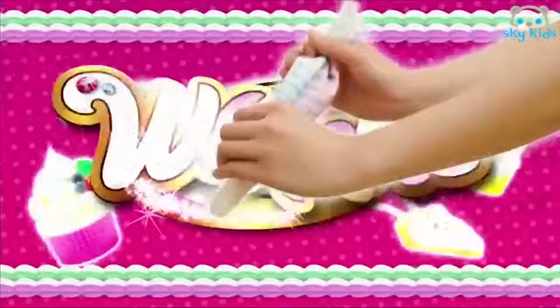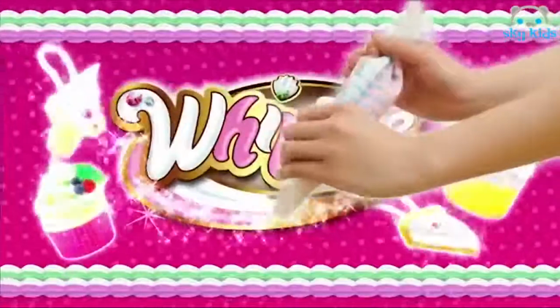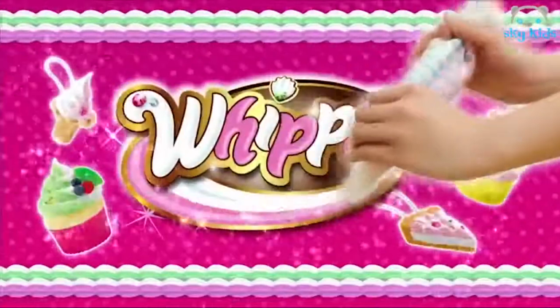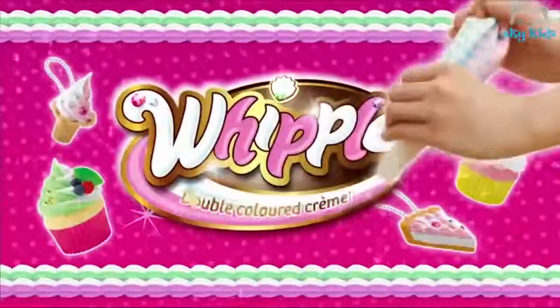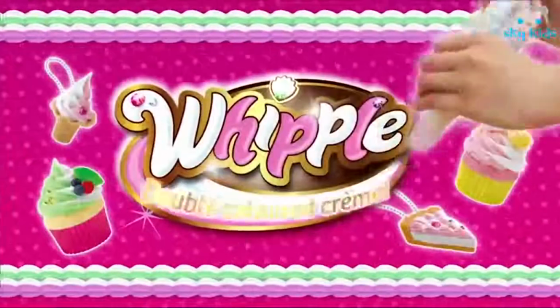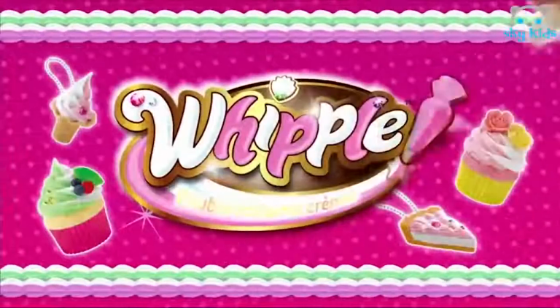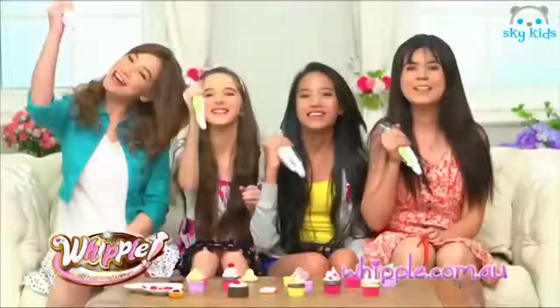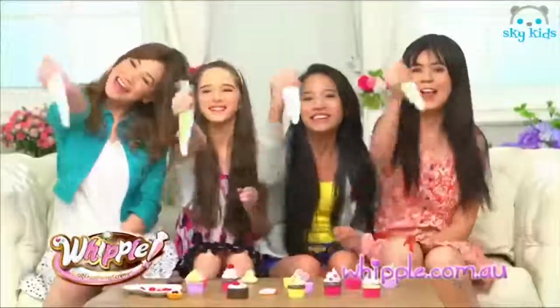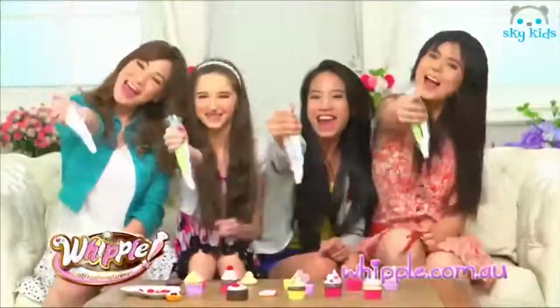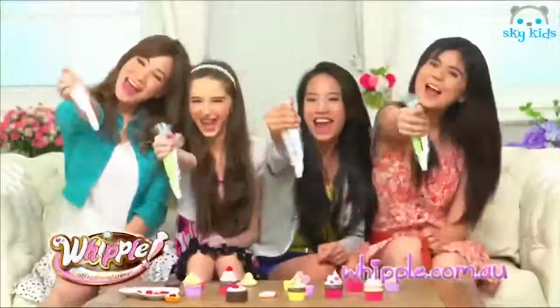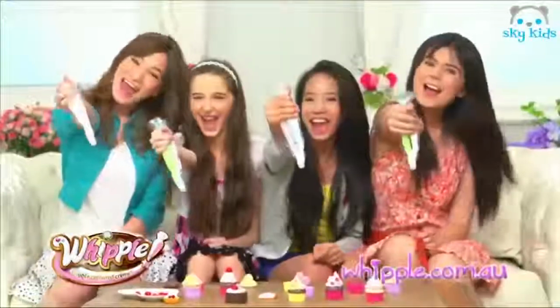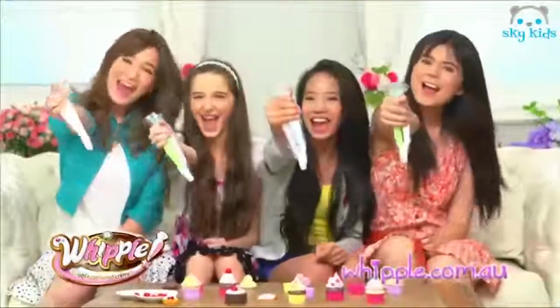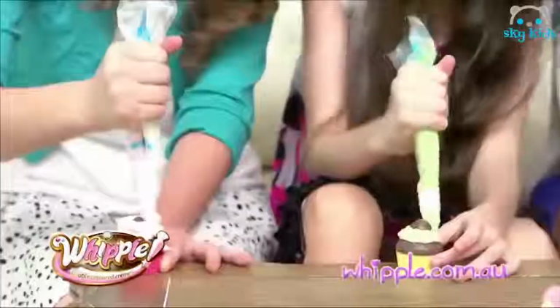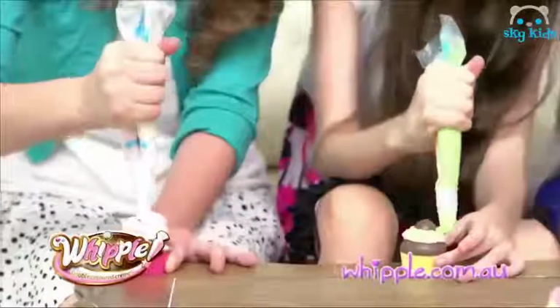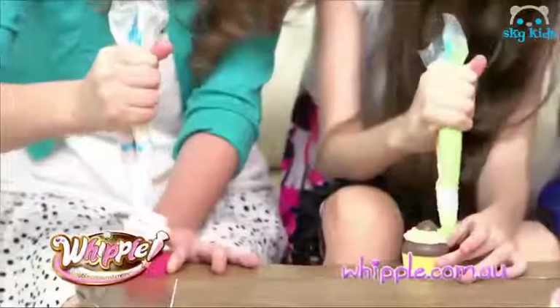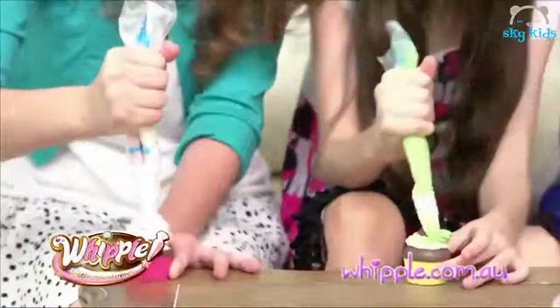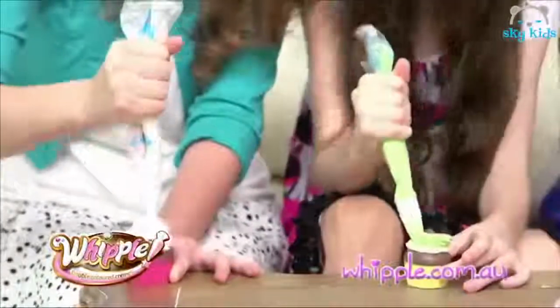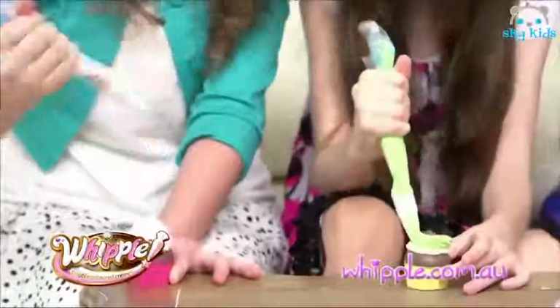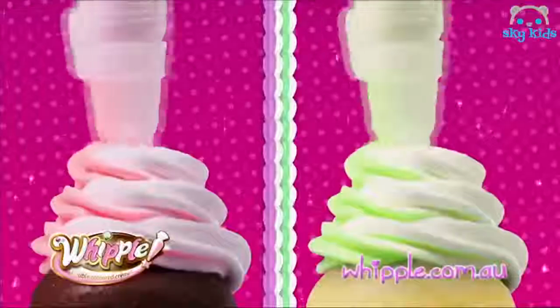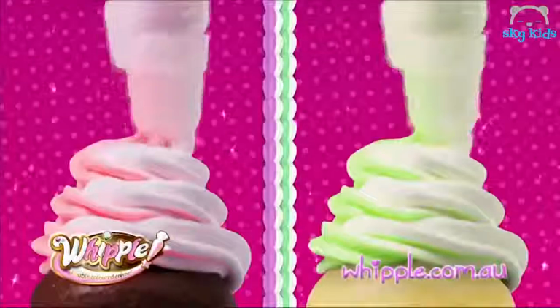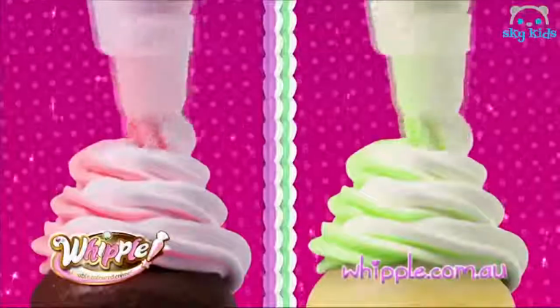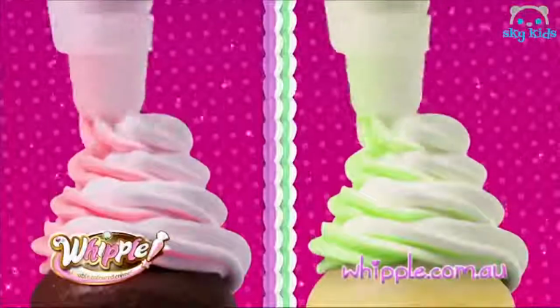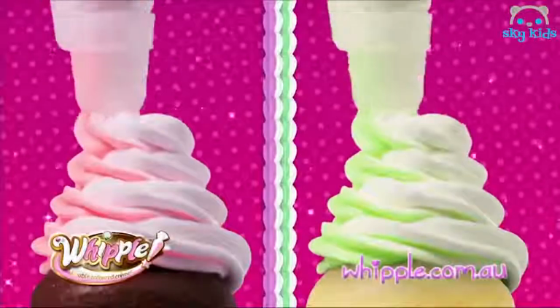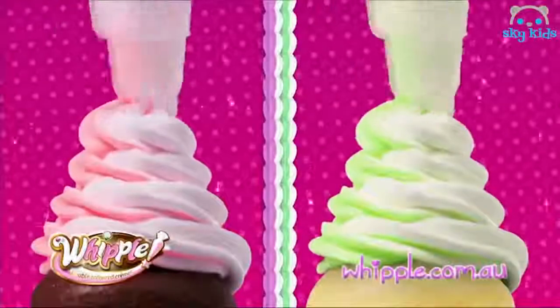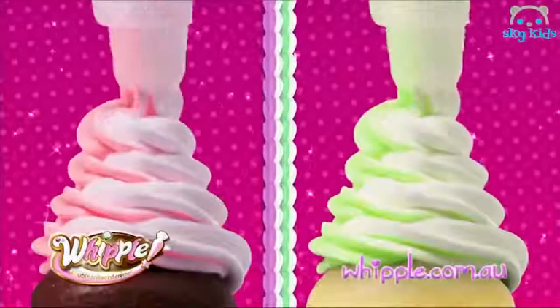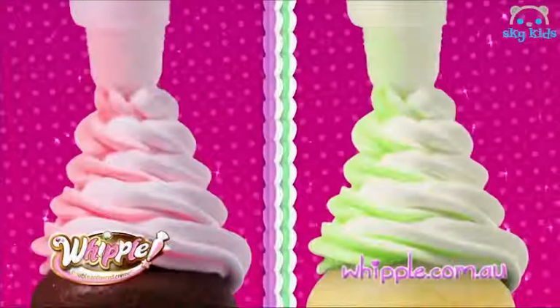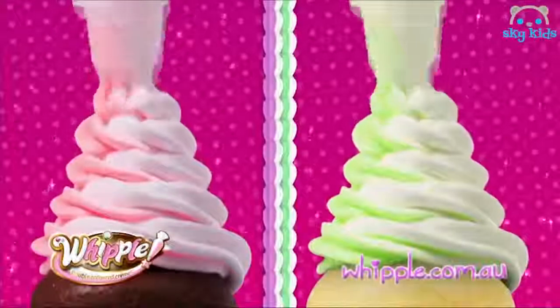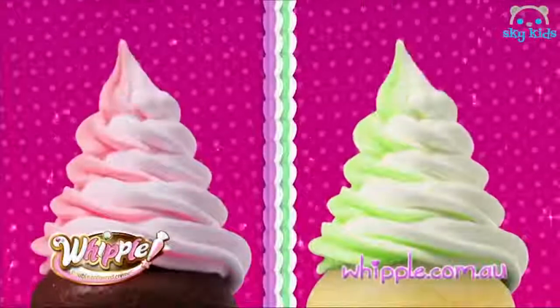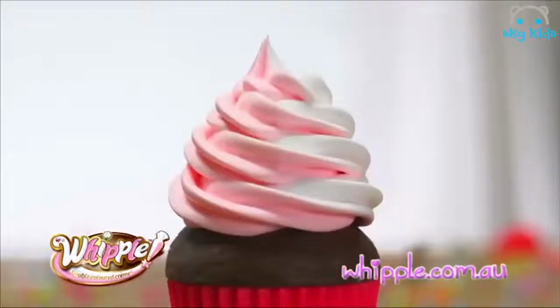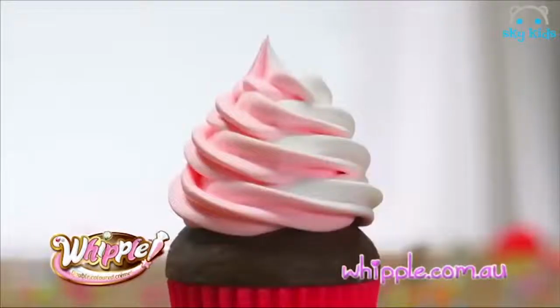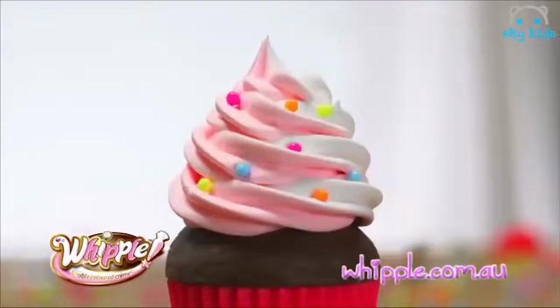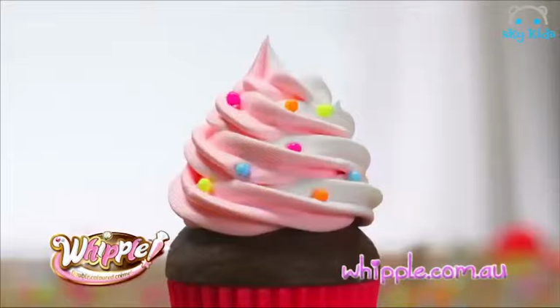One, two, three, four! I like cupcakes, I like page teams, I like fruit tops, we like Whipple!